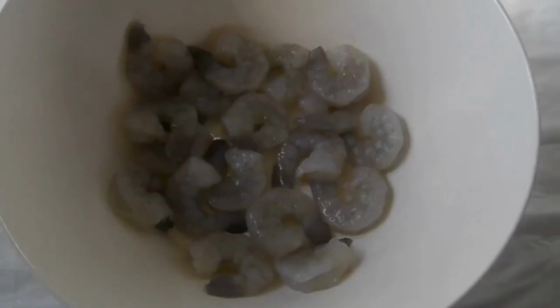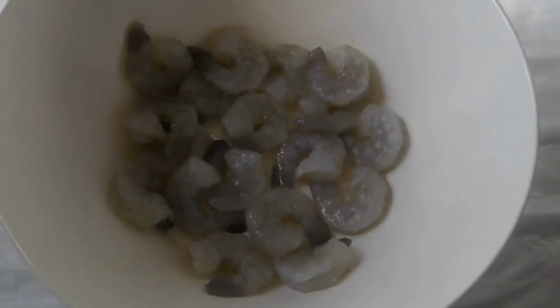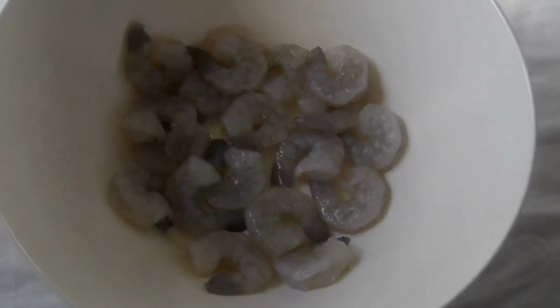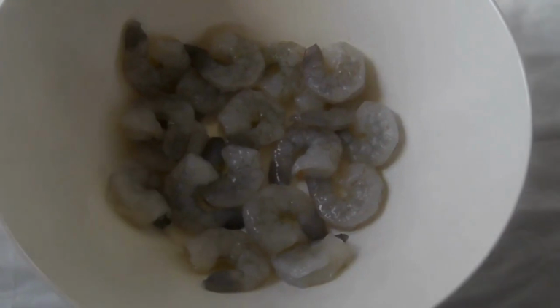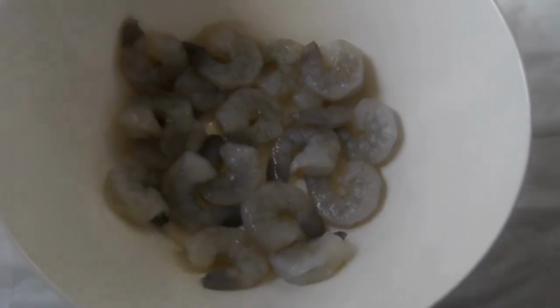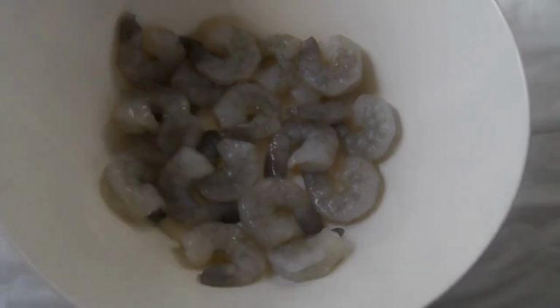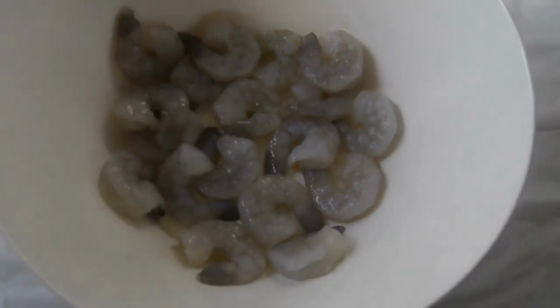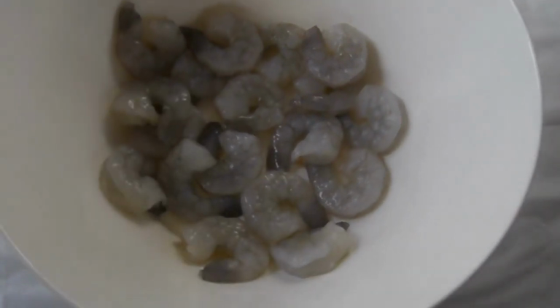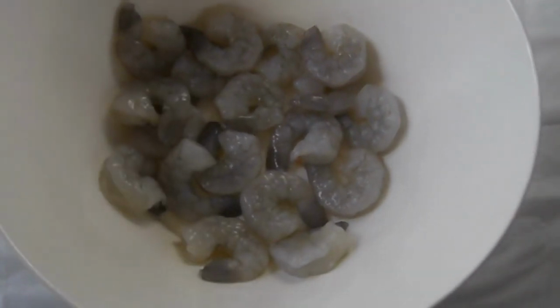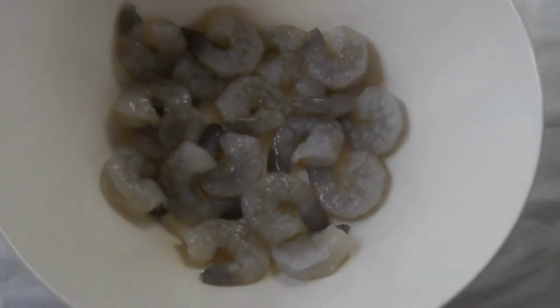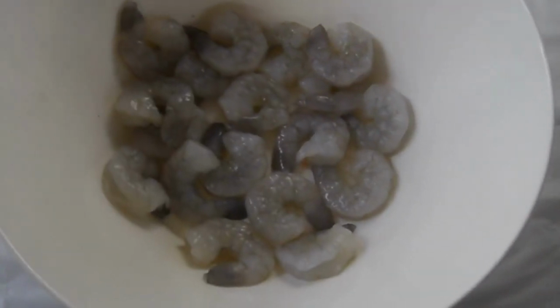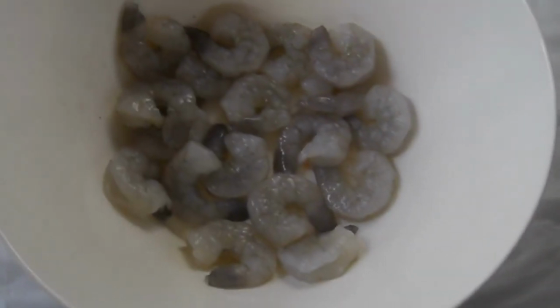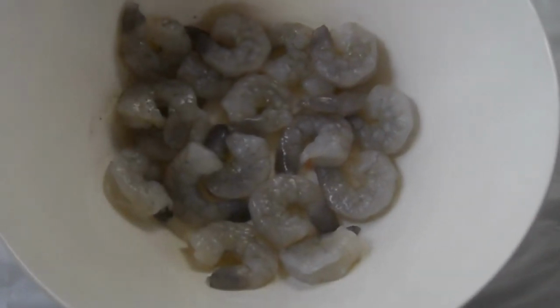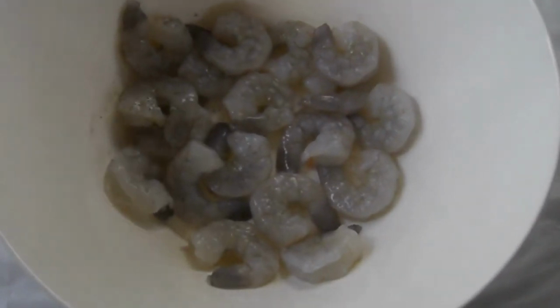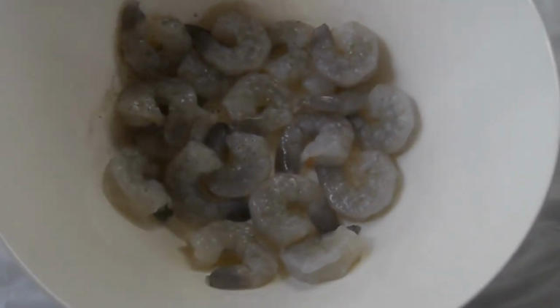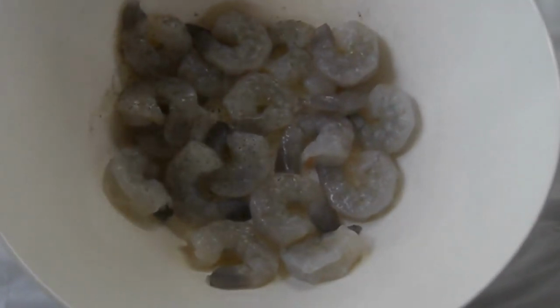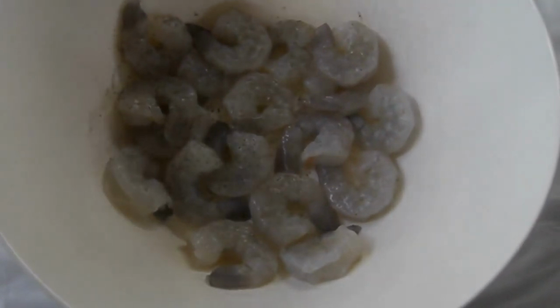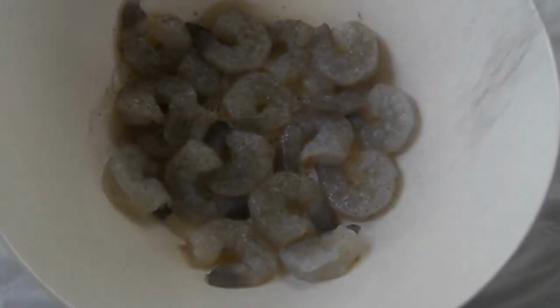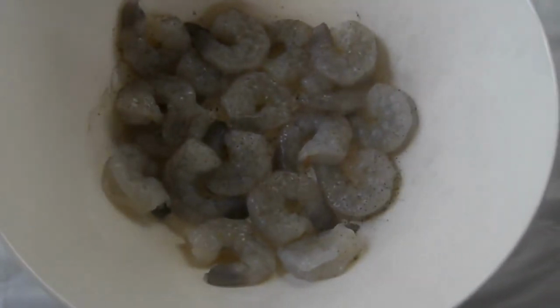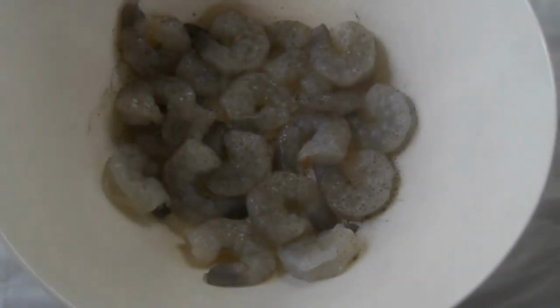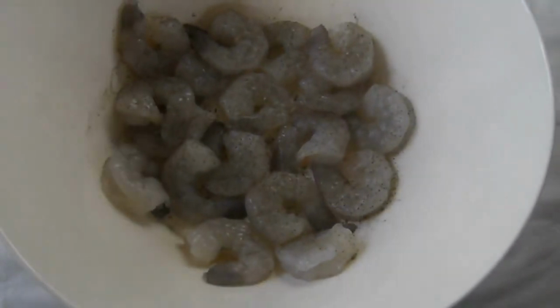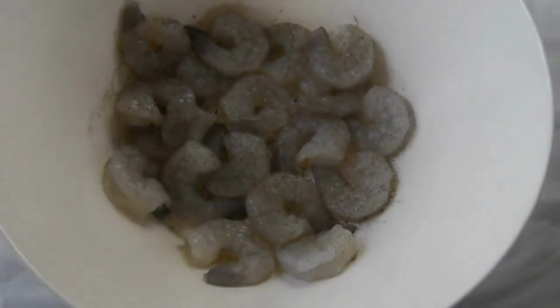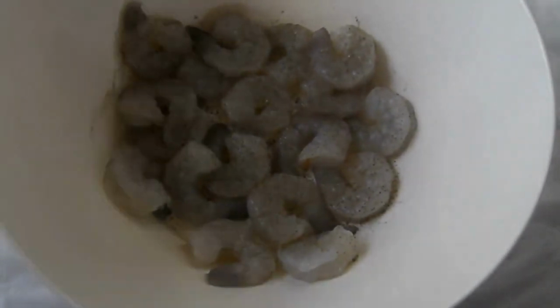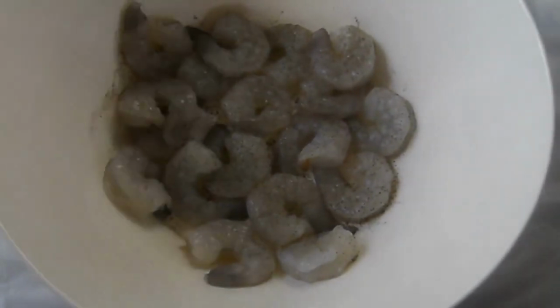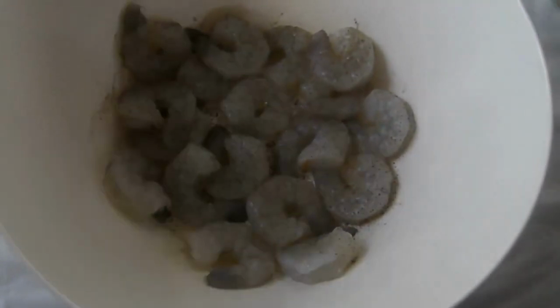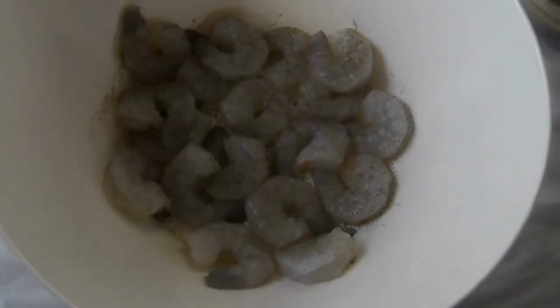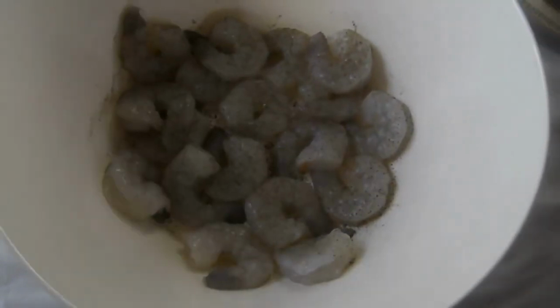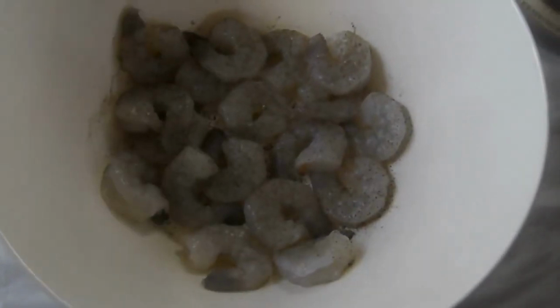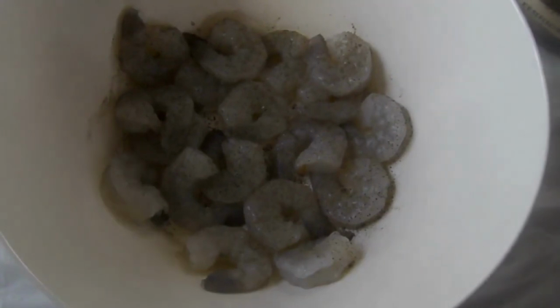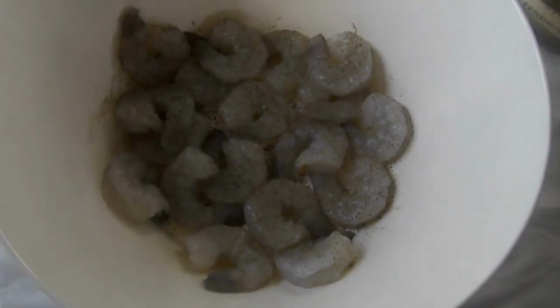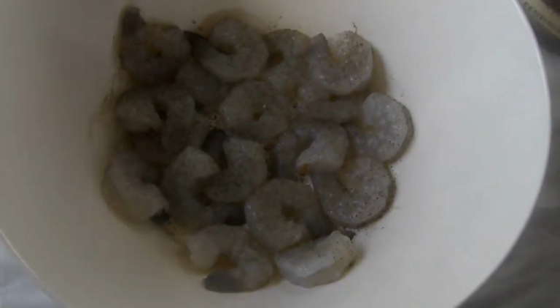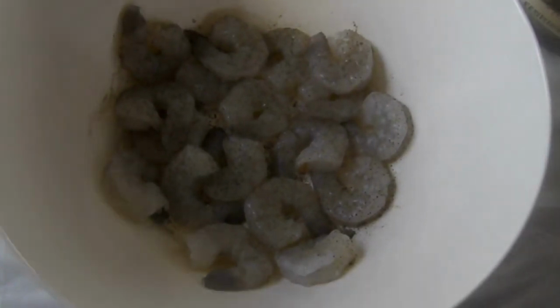Now we're going to season it nicely — some black pepper, salt and pepper.